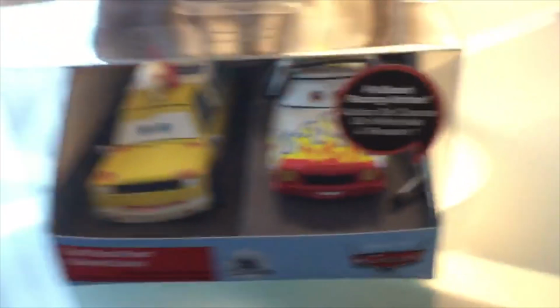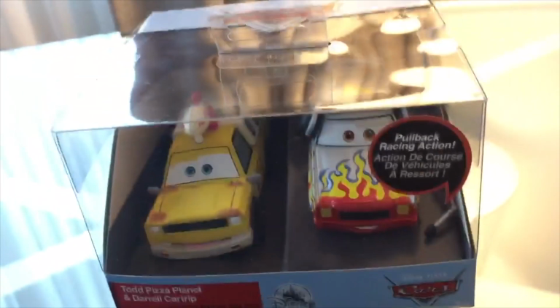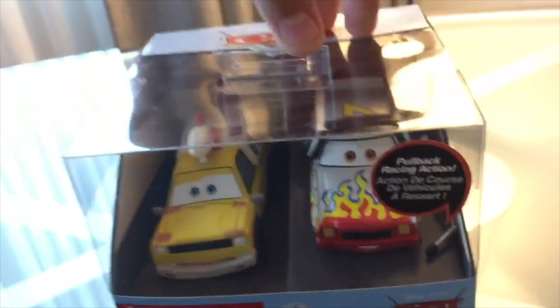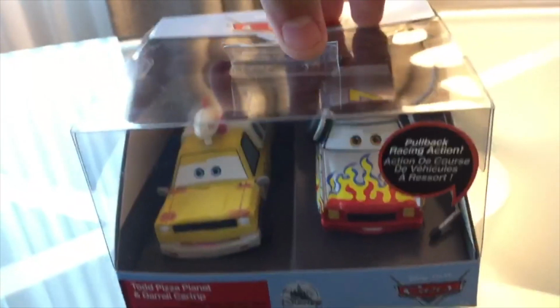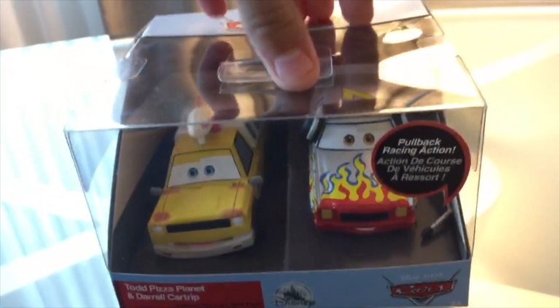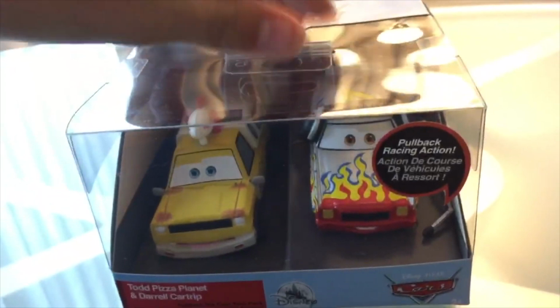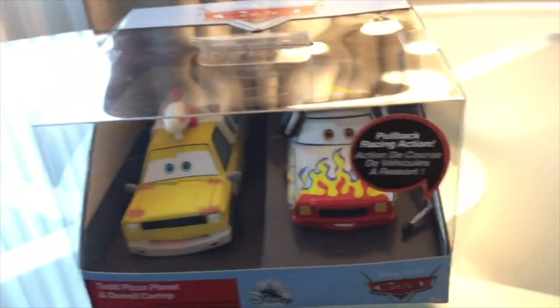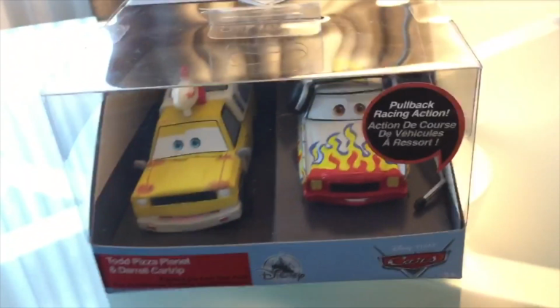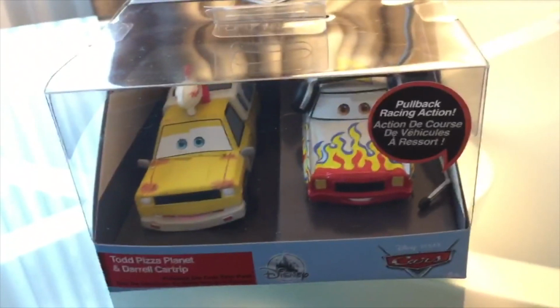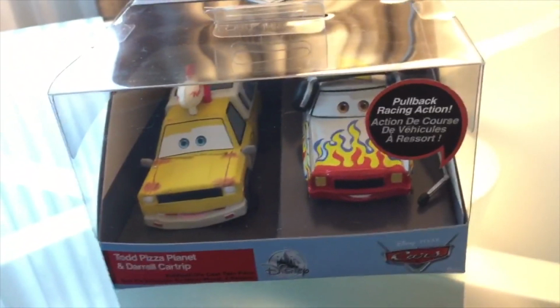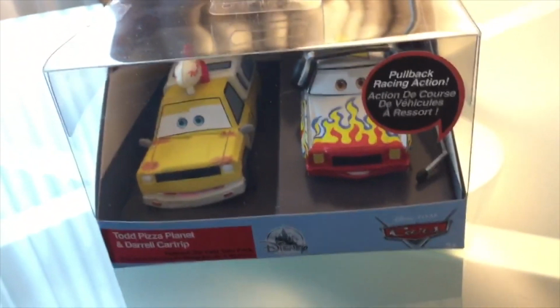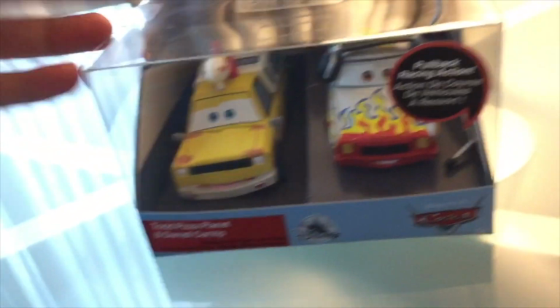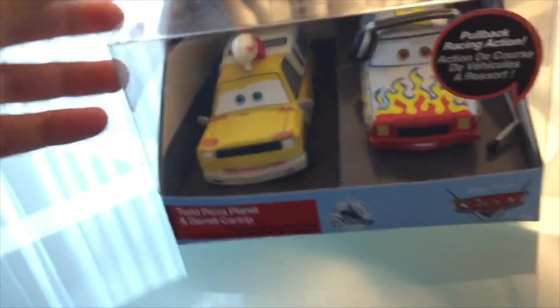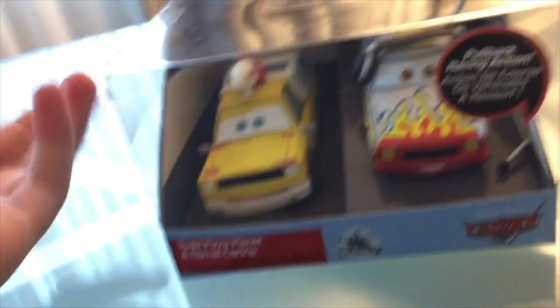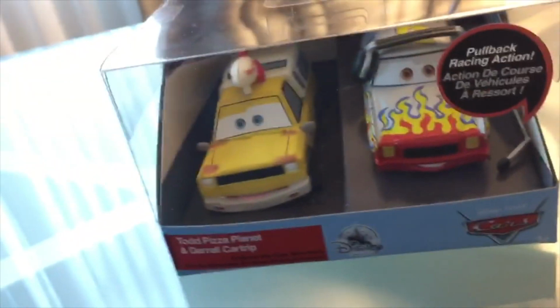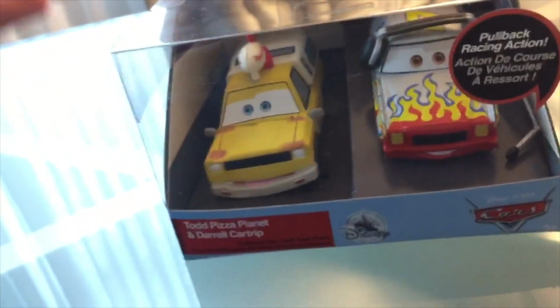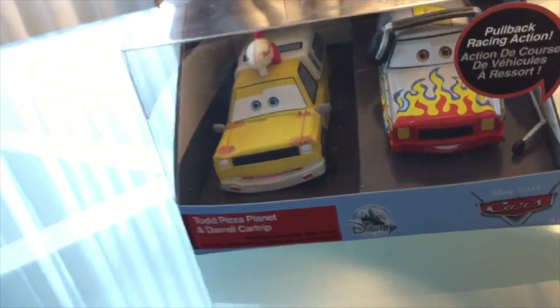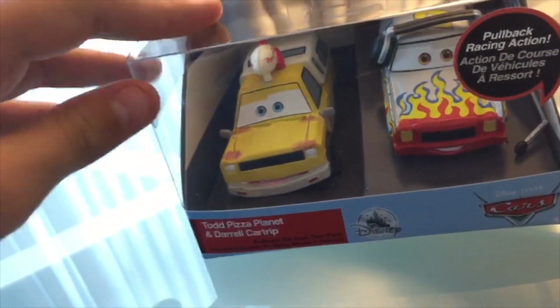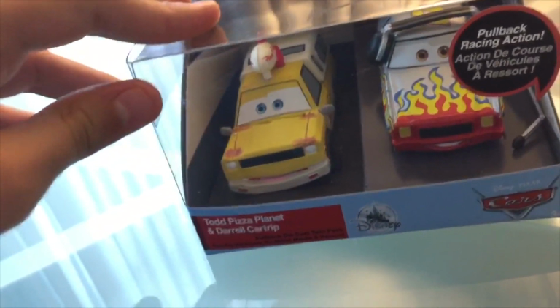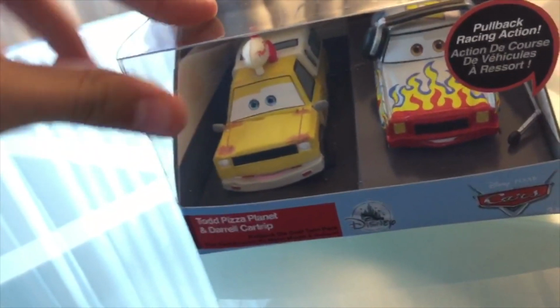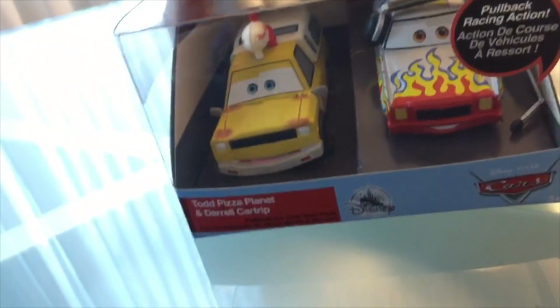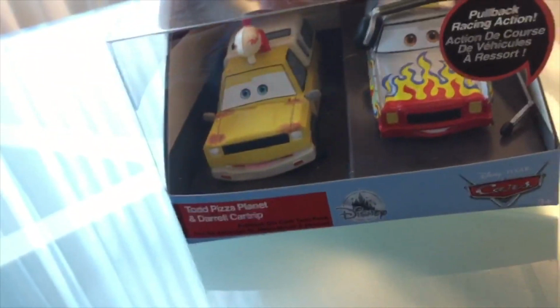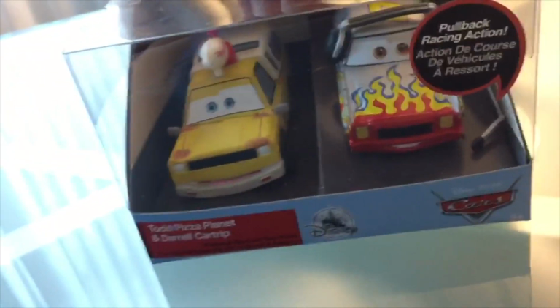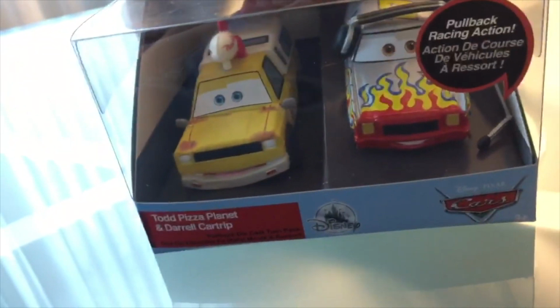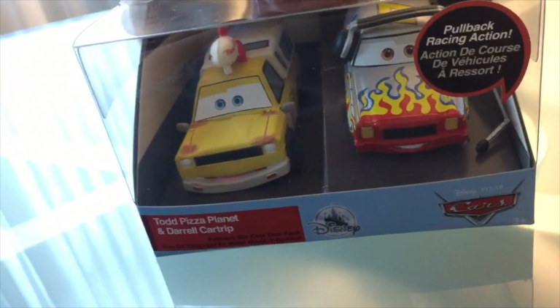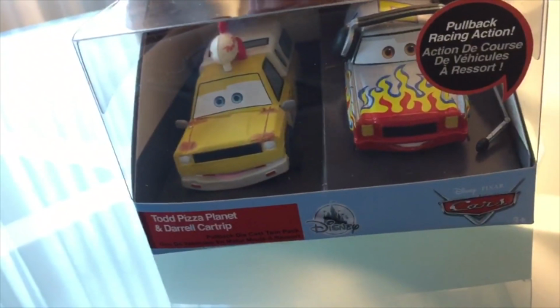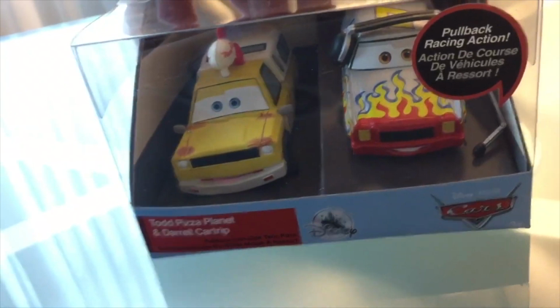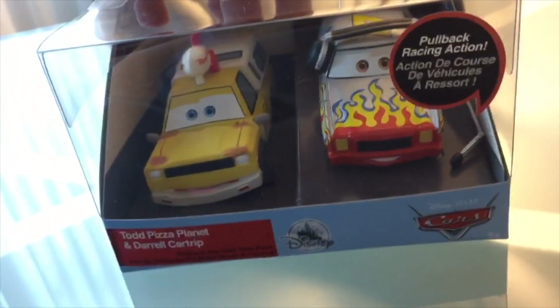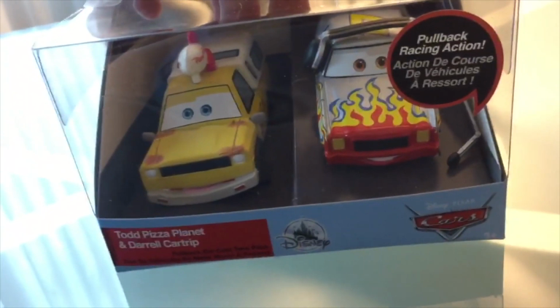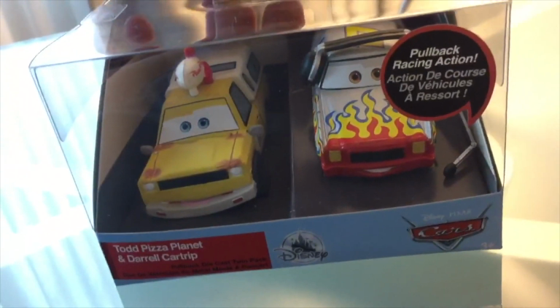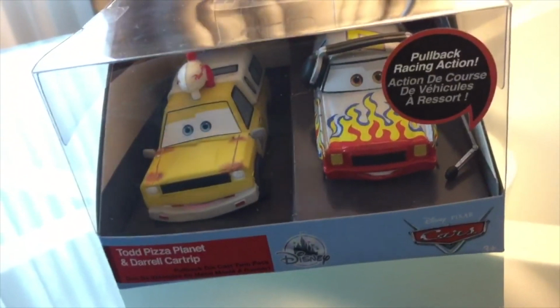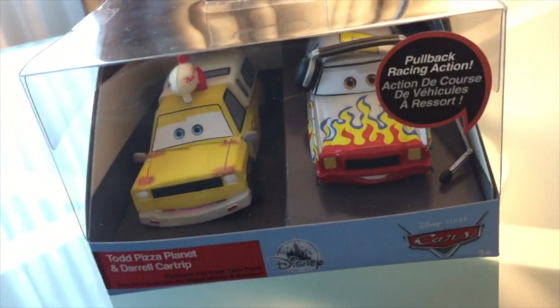Hello everybody, welcome back to yet another review. Today we're going to take a look at the Disney Store Pullback Pizza Planet Truck and Daryl Cartrip.